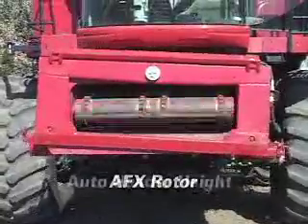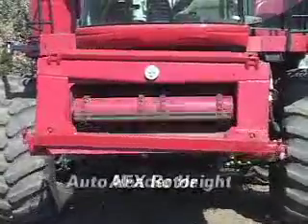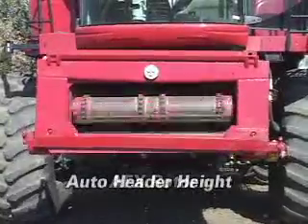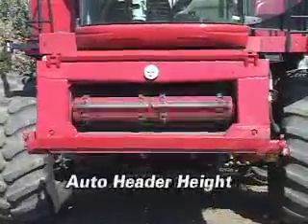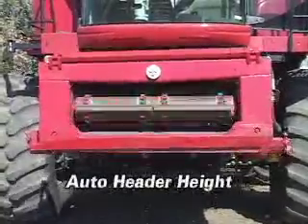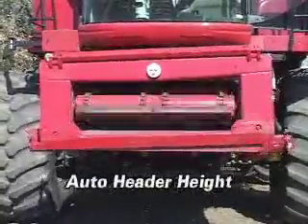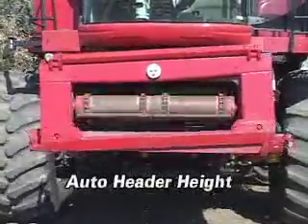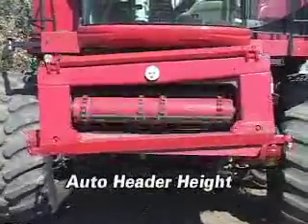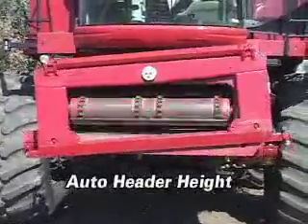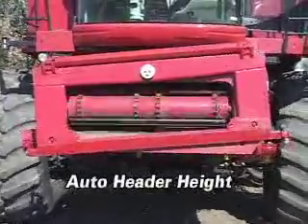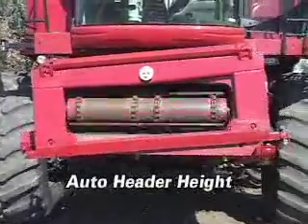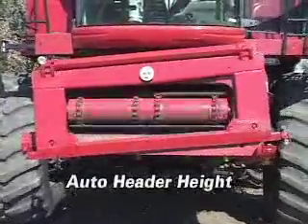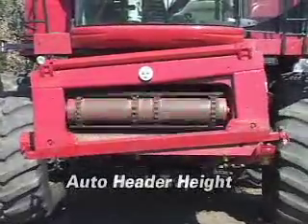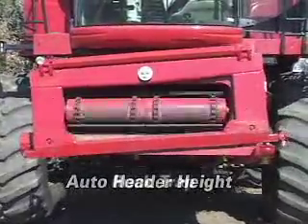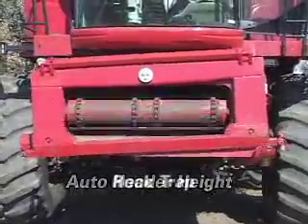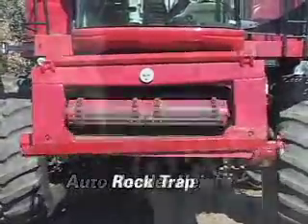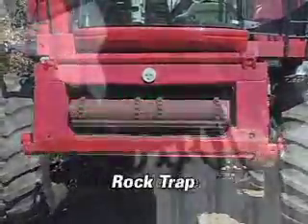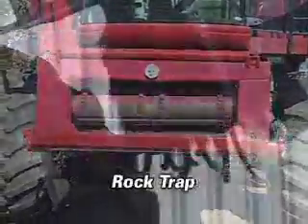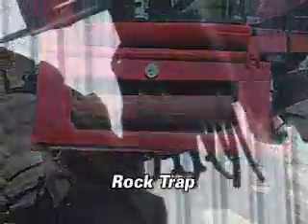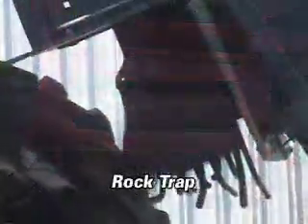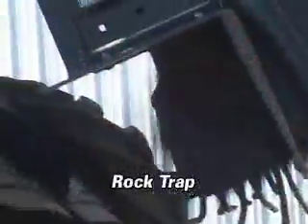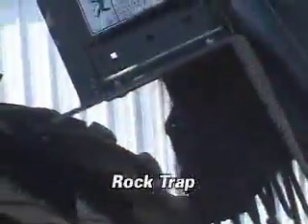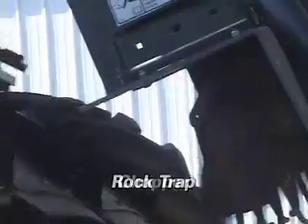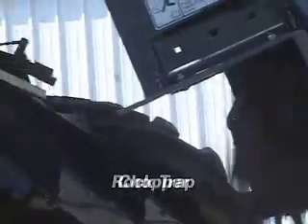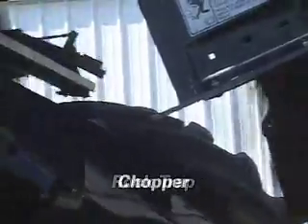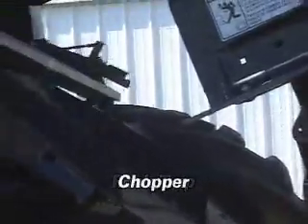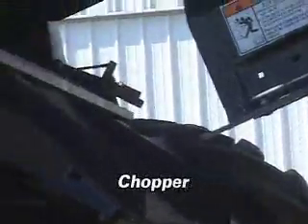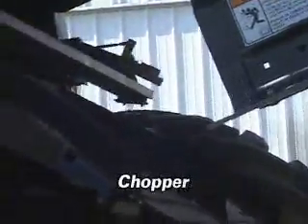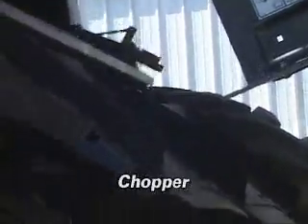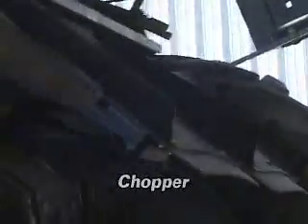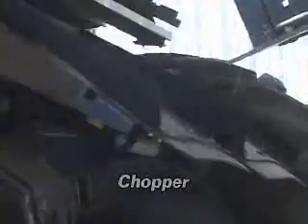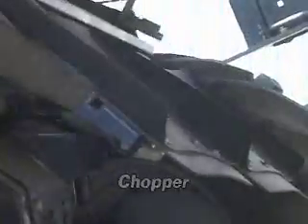auto header height, rock trap, and a chopper.